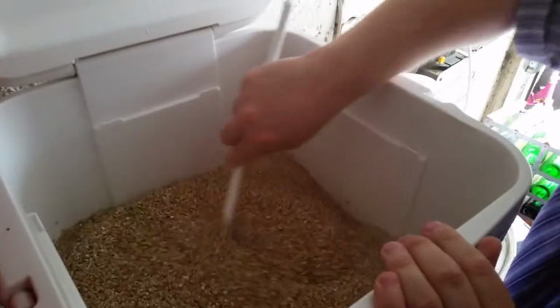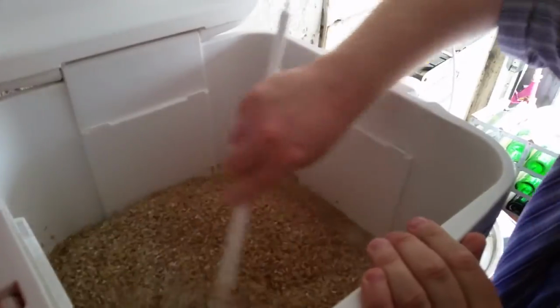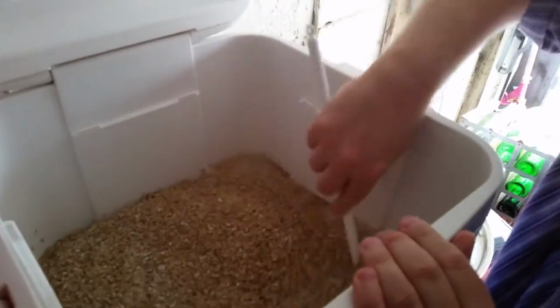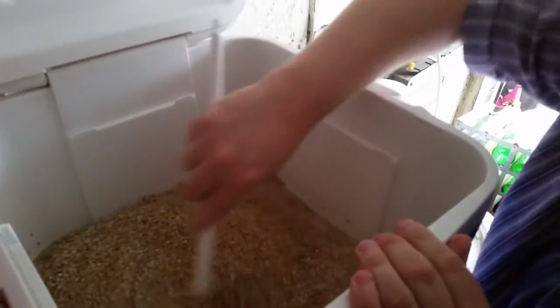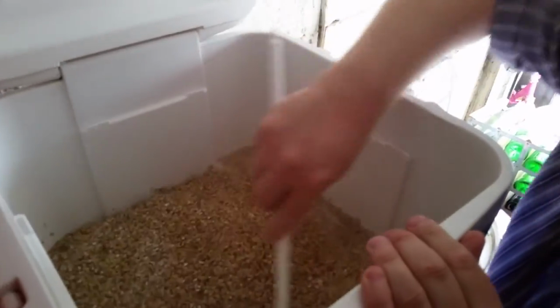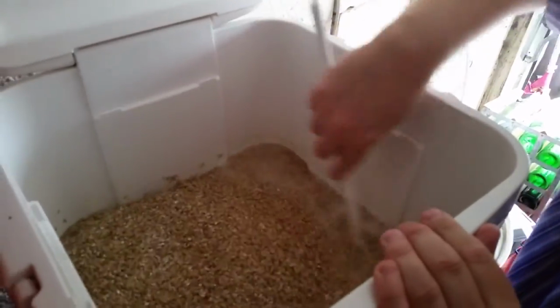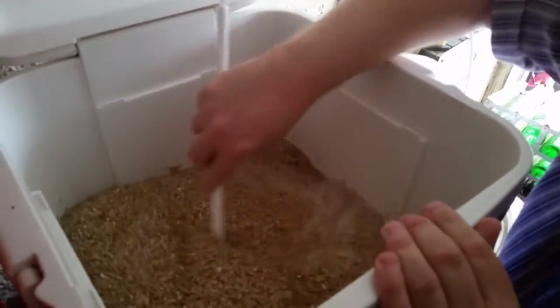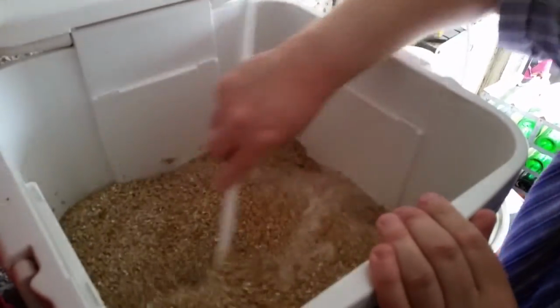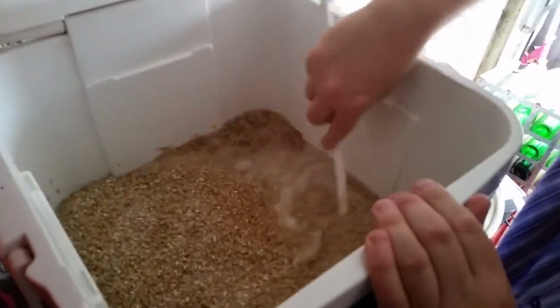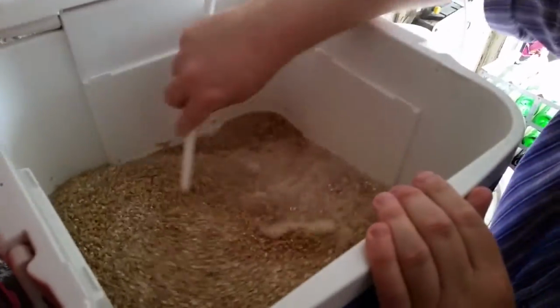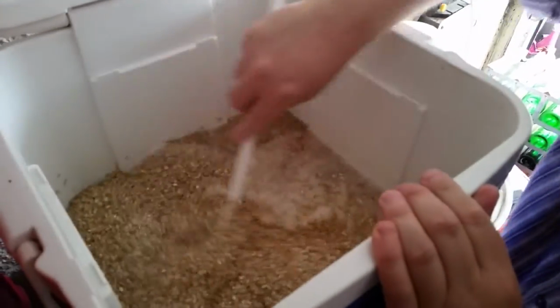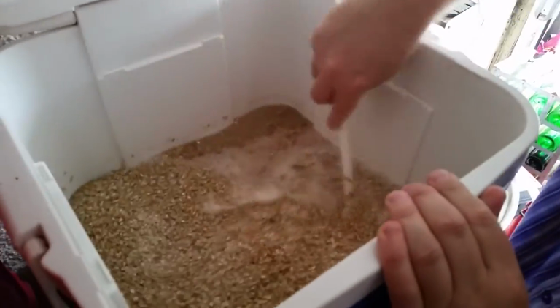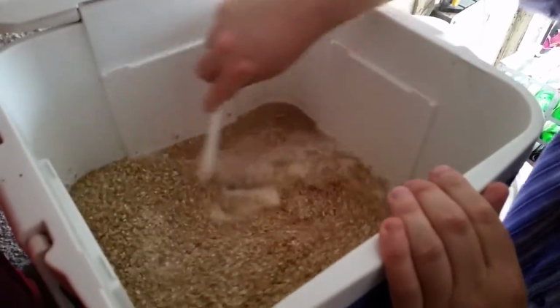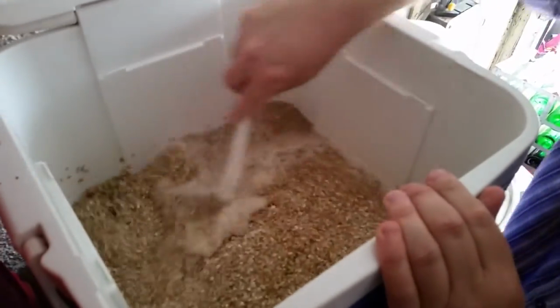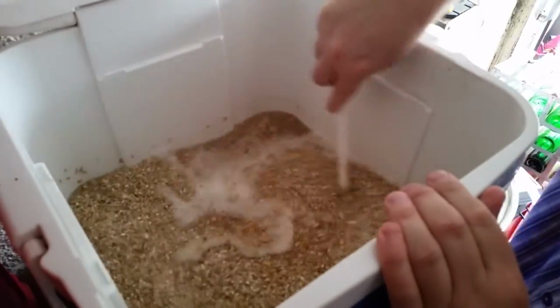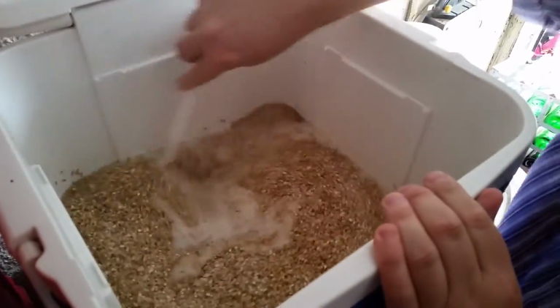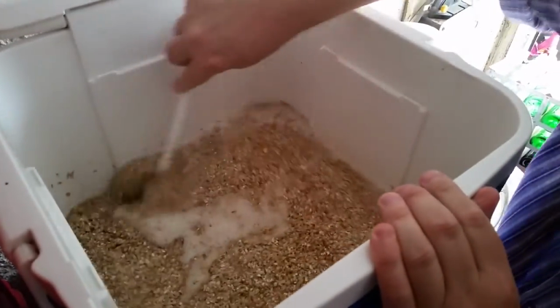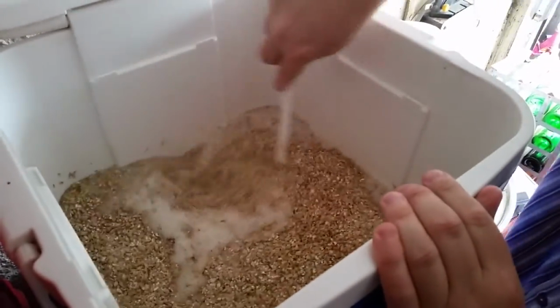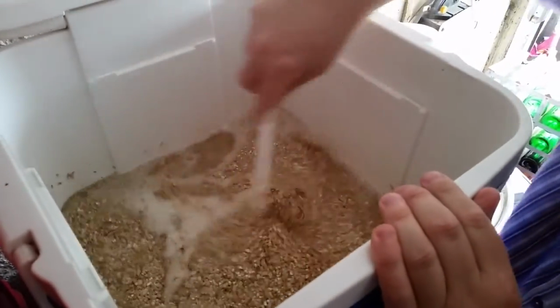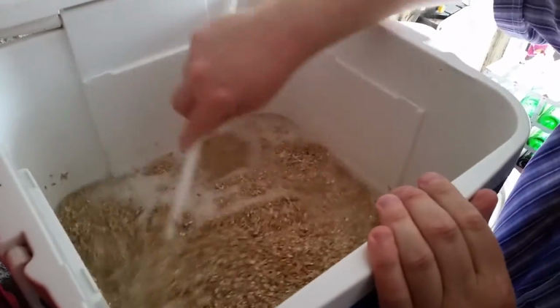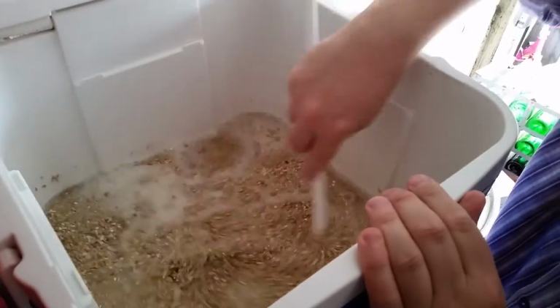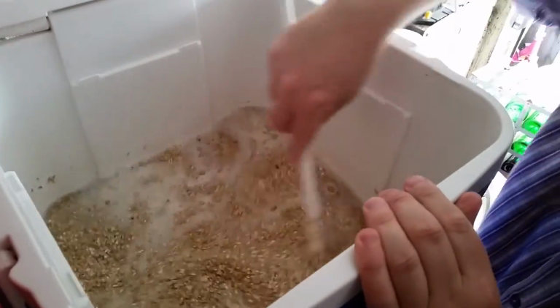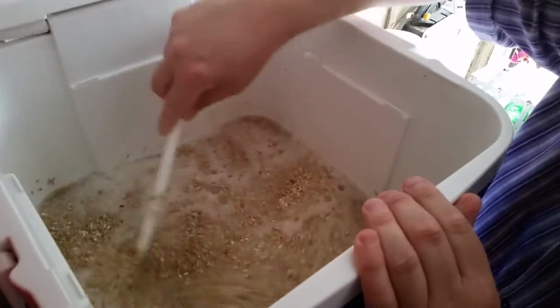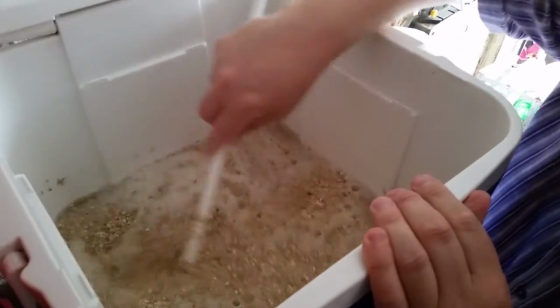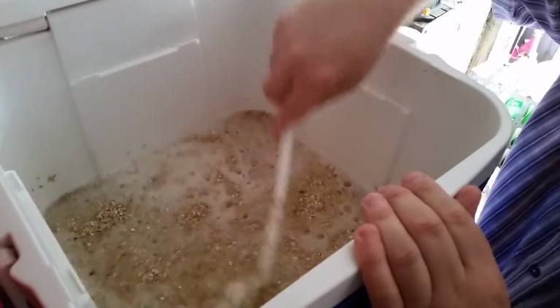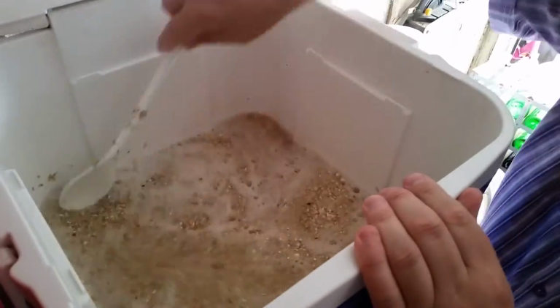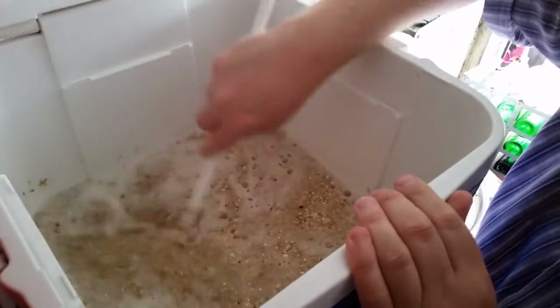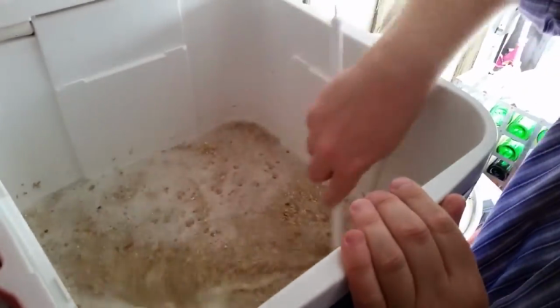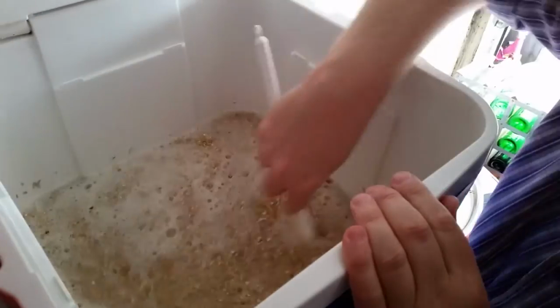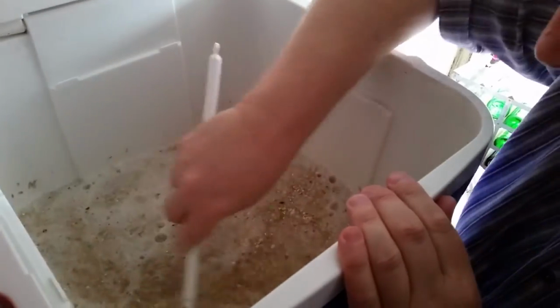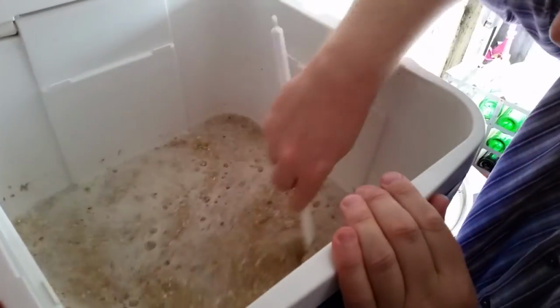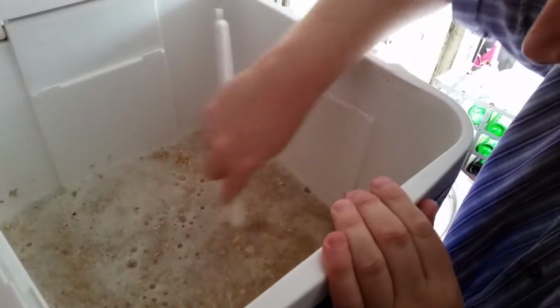Once all the grains are in it's important to give it a good stir round. We want to make sure there's no lumps at all in the mash.